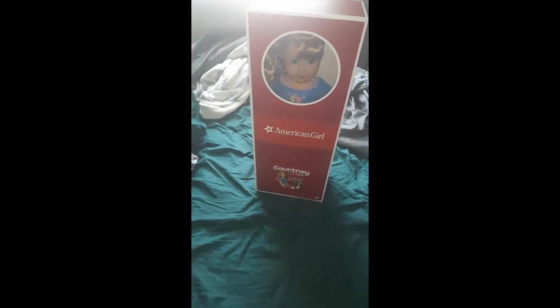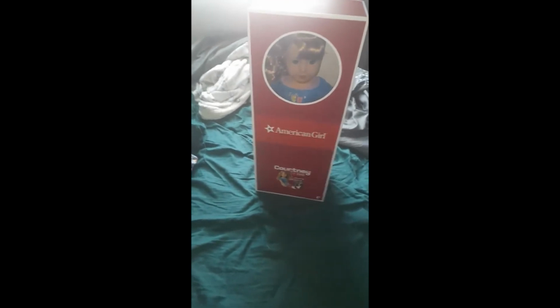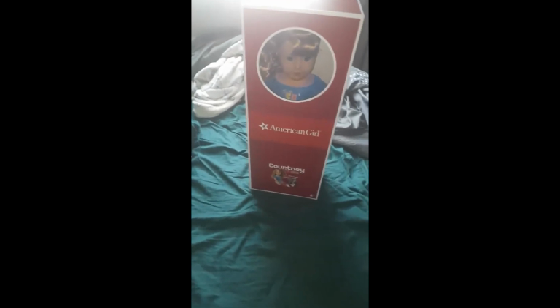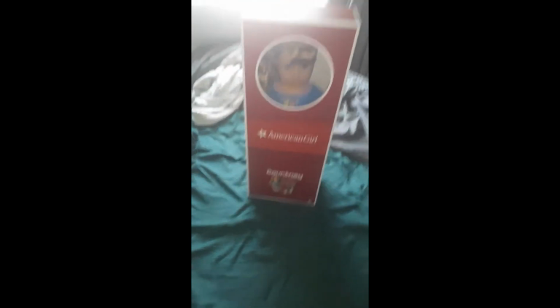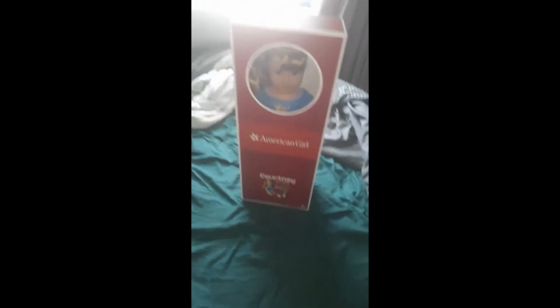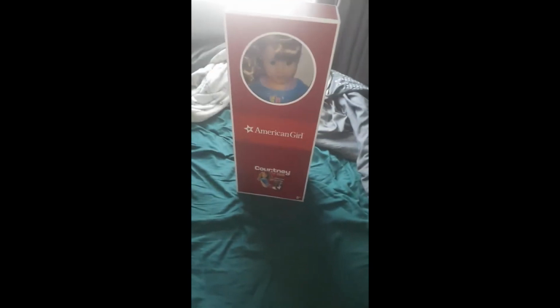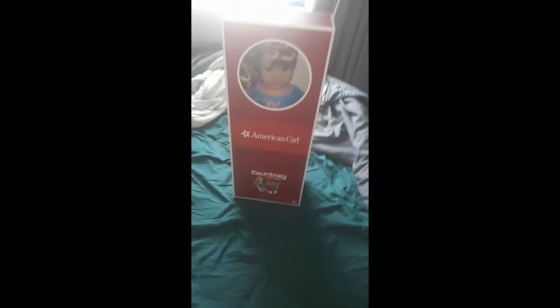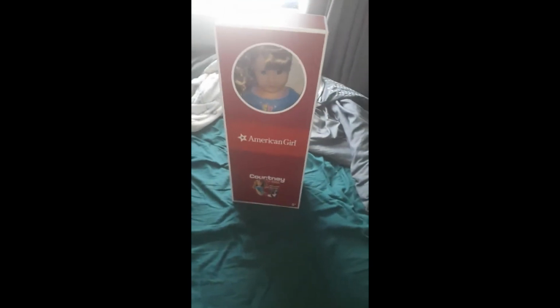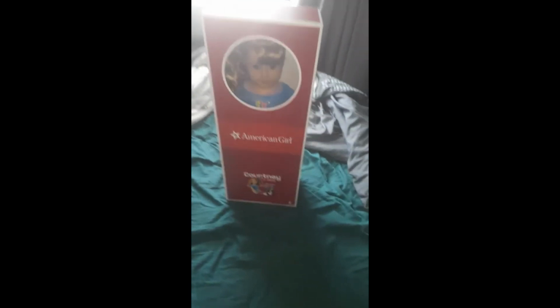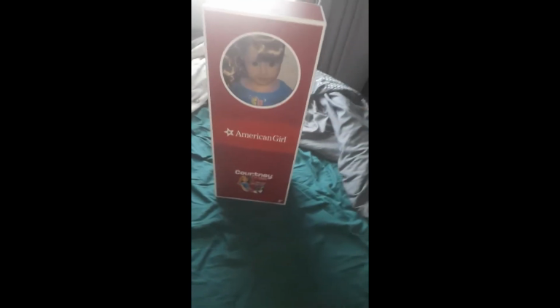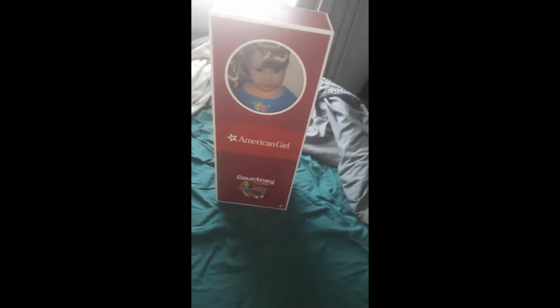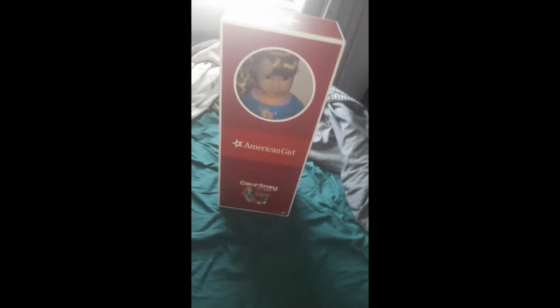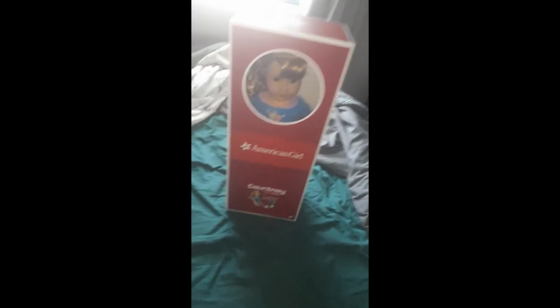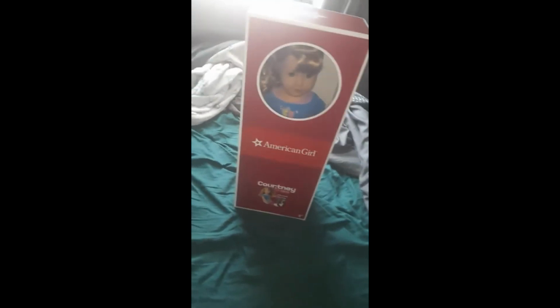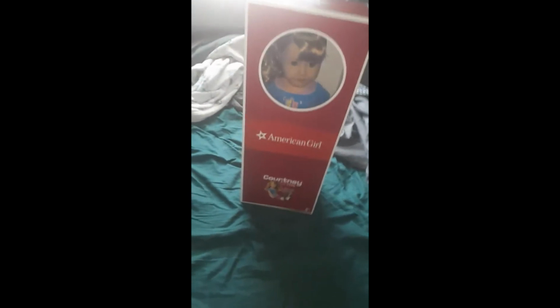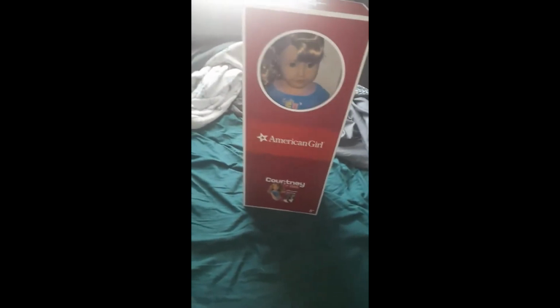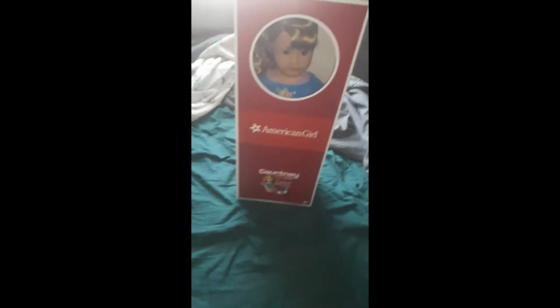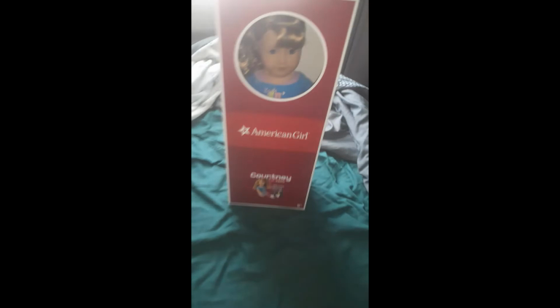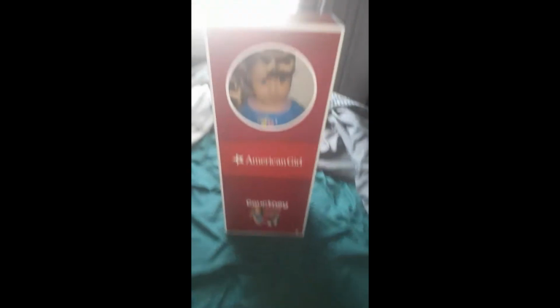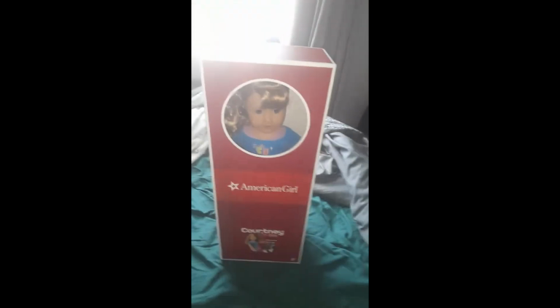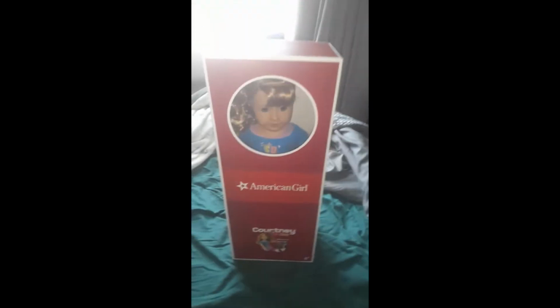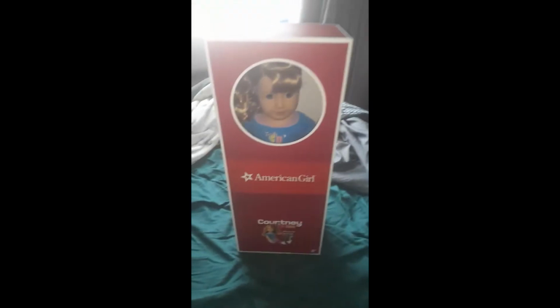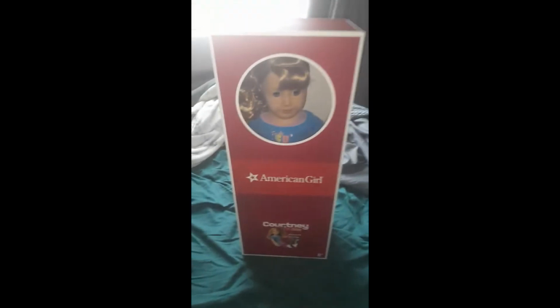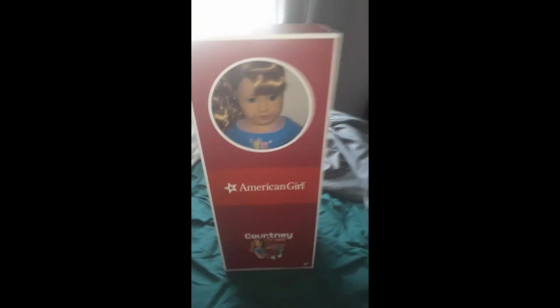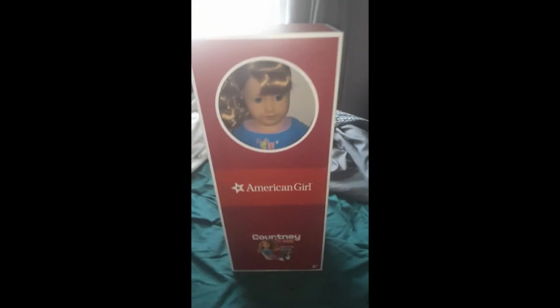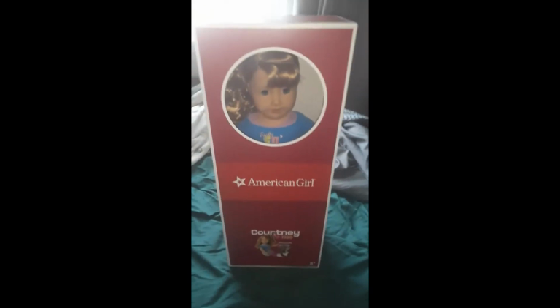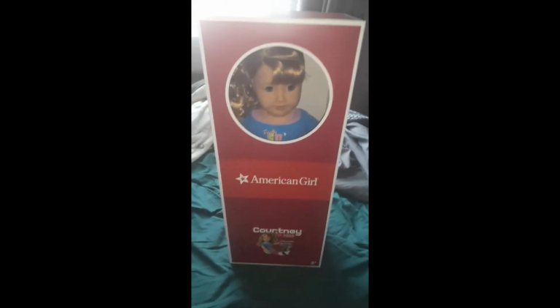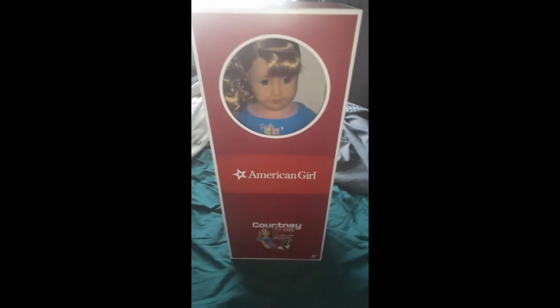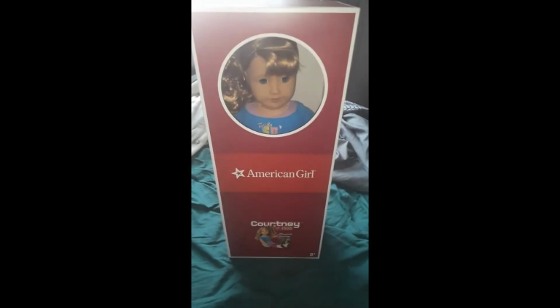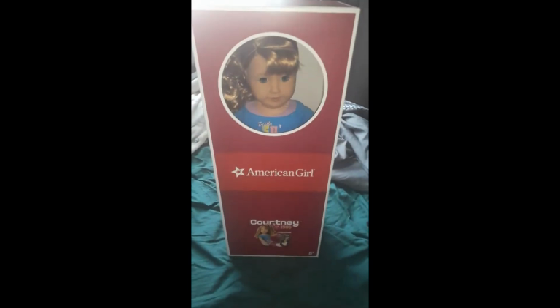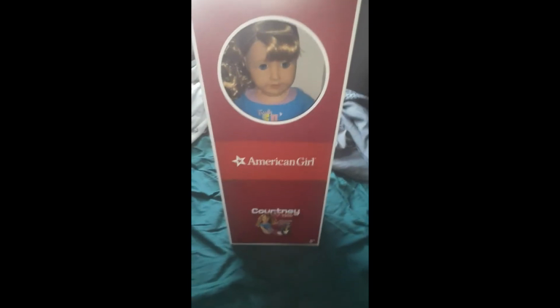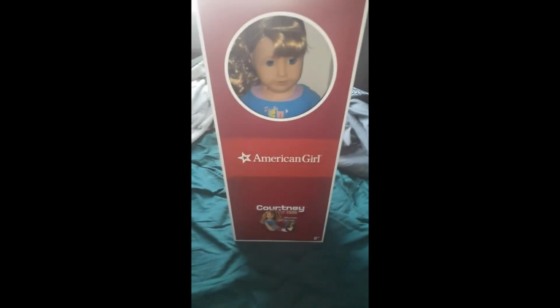Her full name is Courtney Moore, and I always had a thing for this decade.